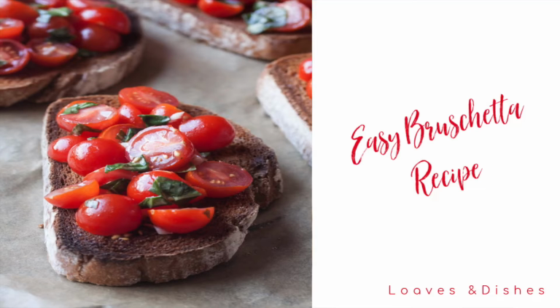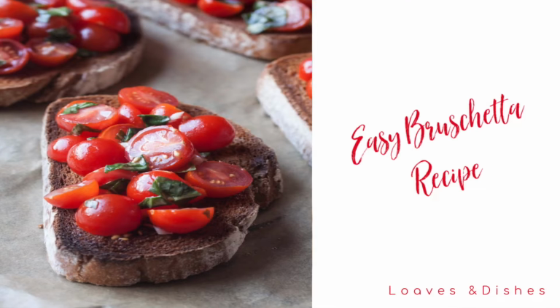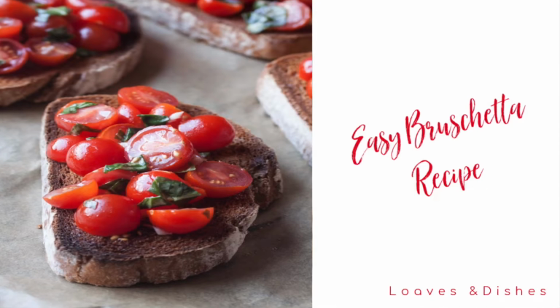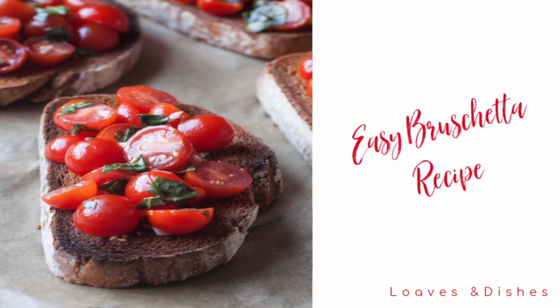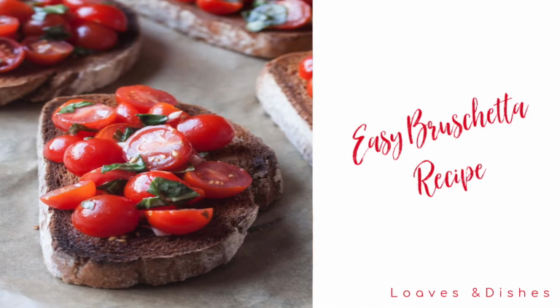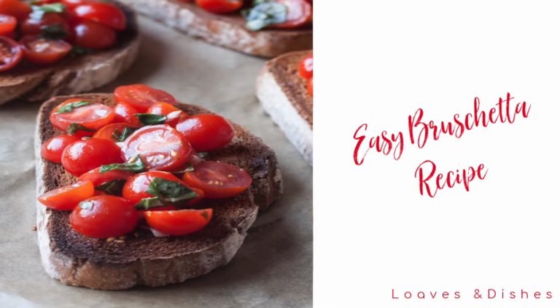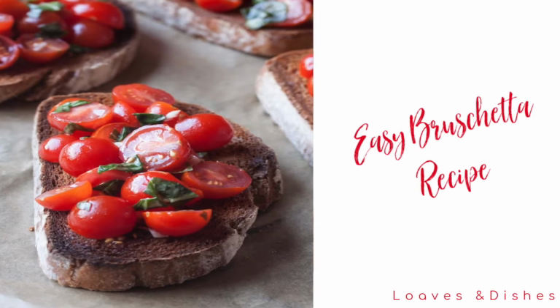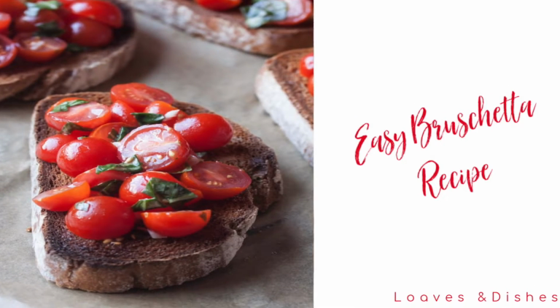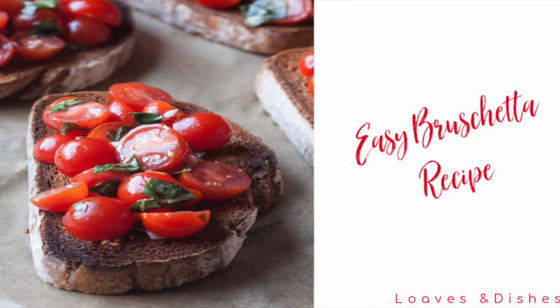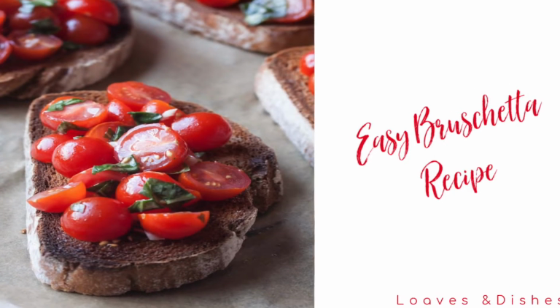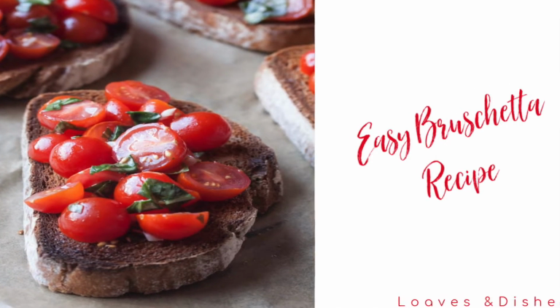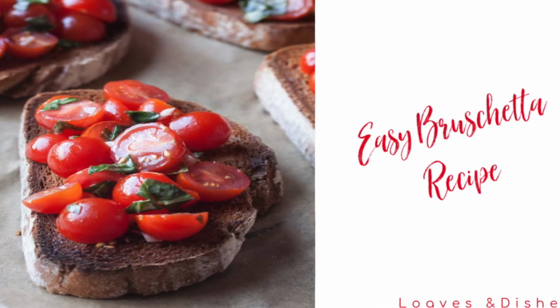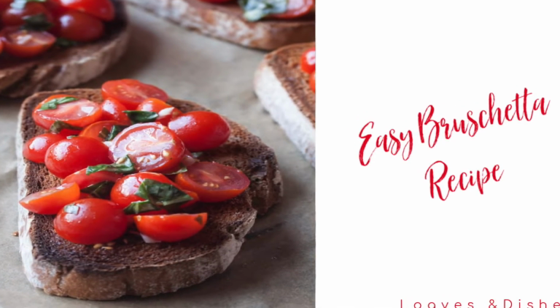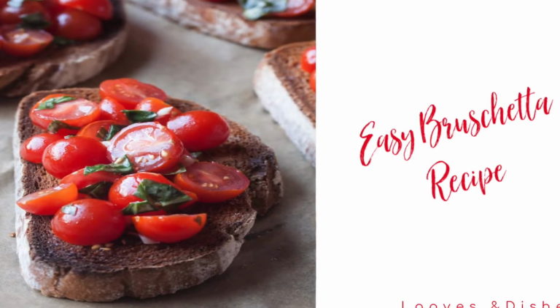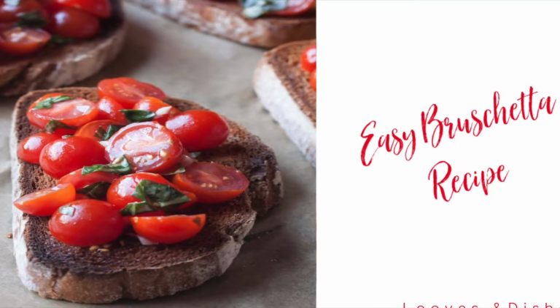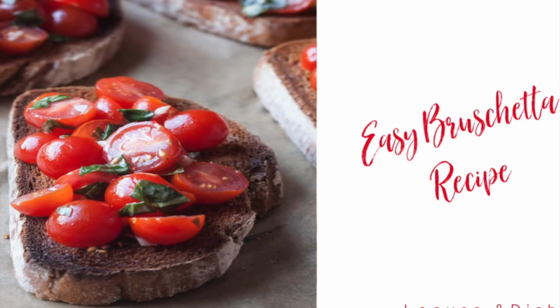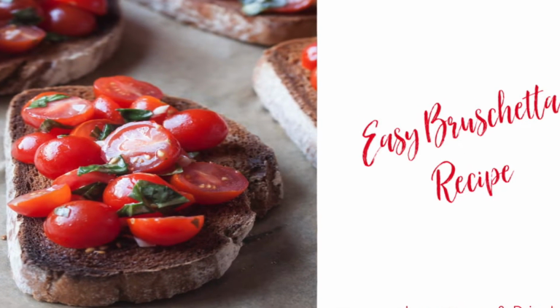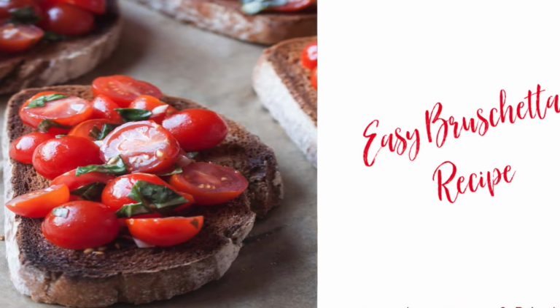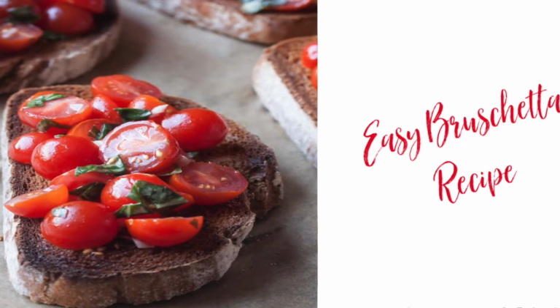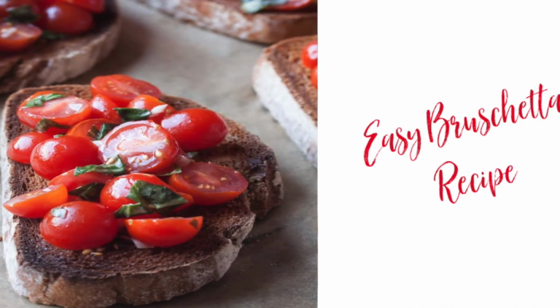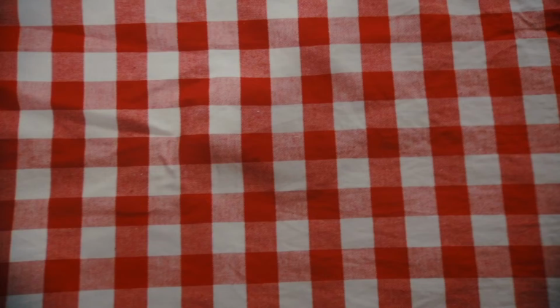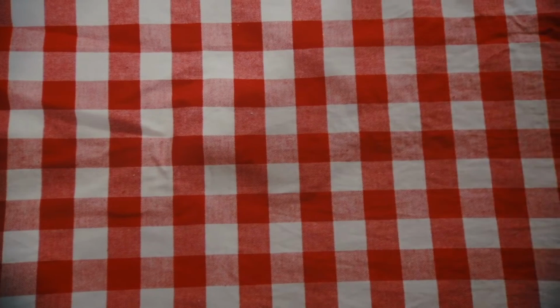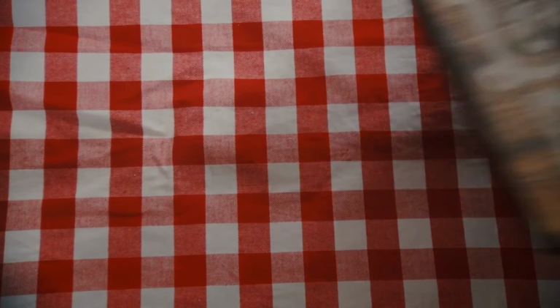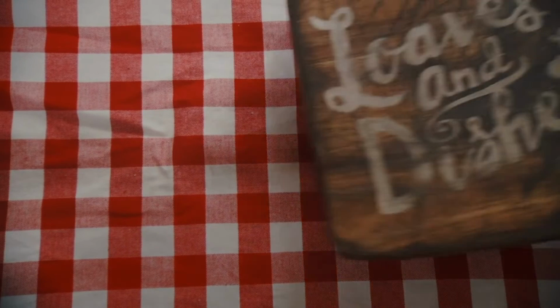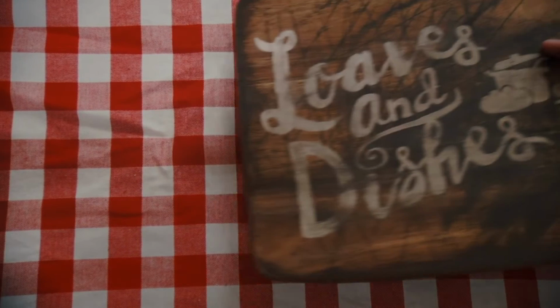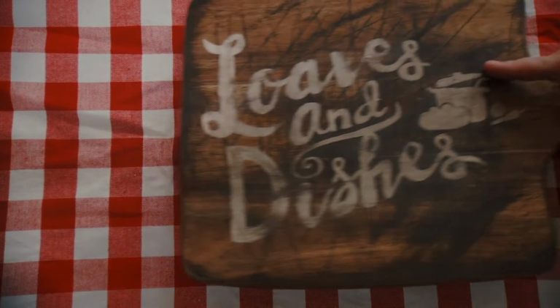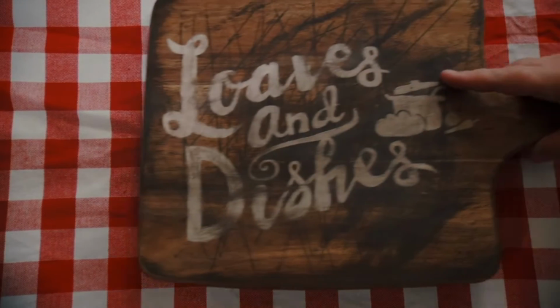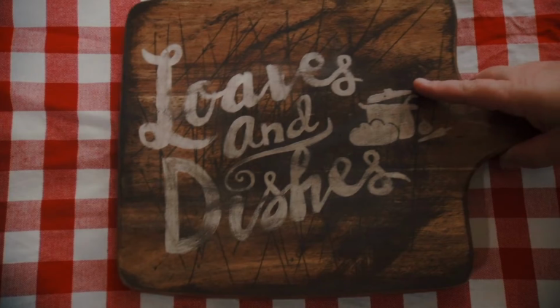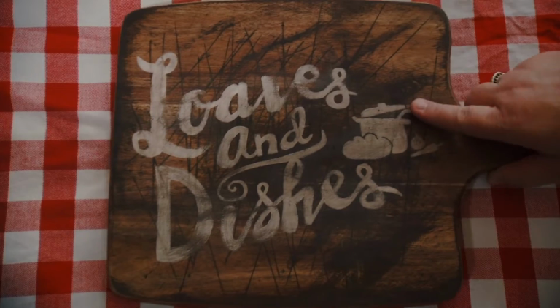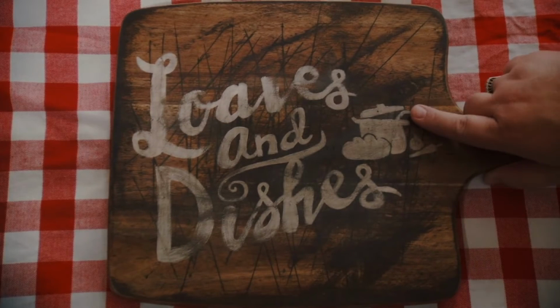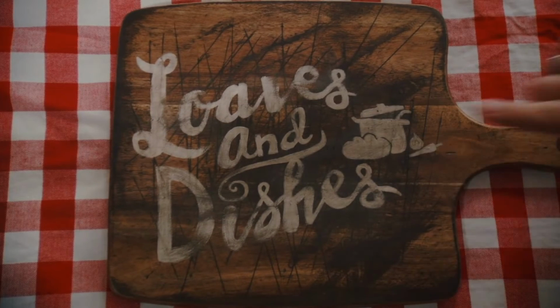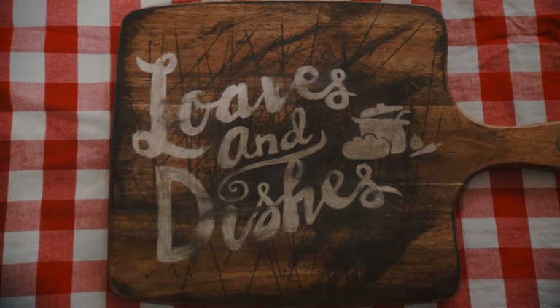Hey, it's Sarah with Loaves and Dishes, and today I'm gonna be showing you how to make this super easy bruschetta.